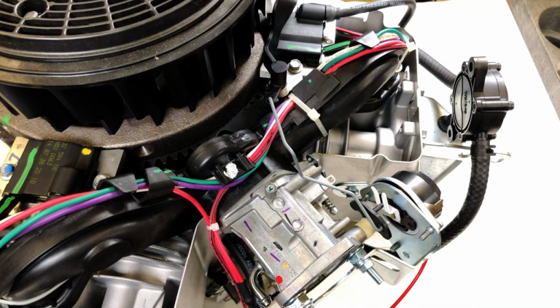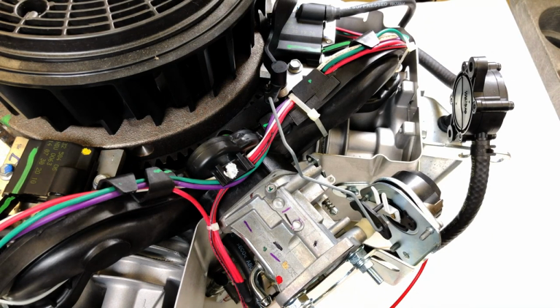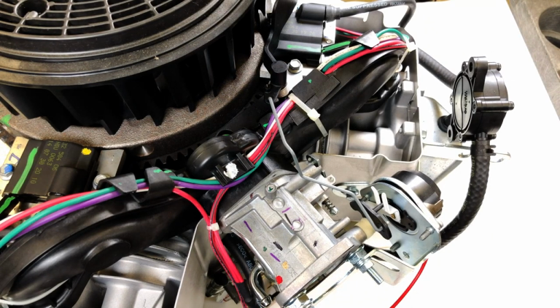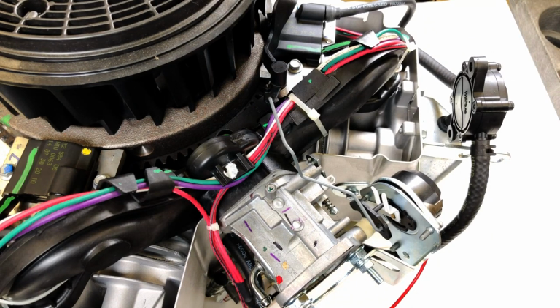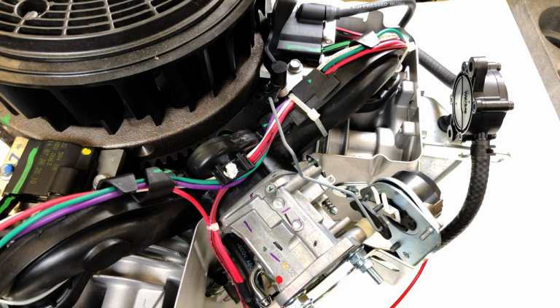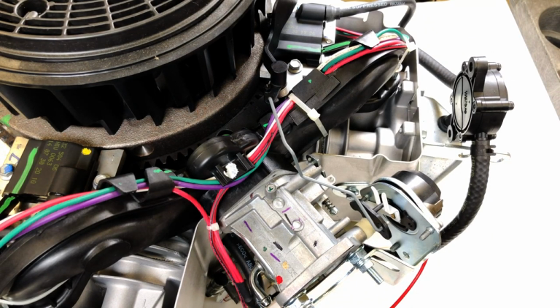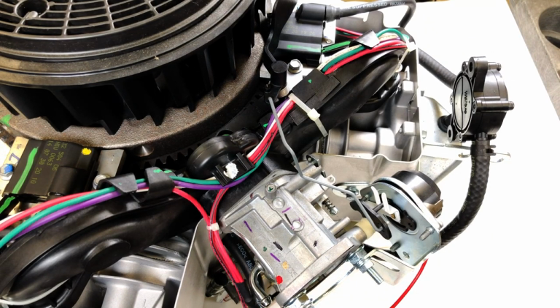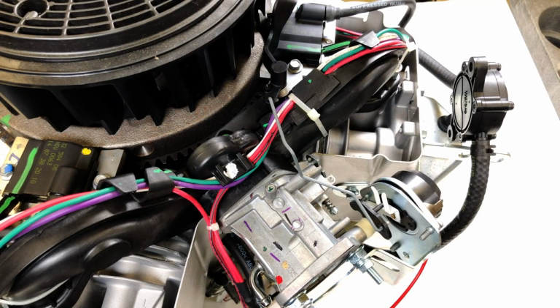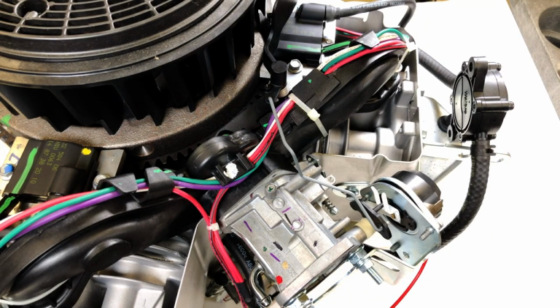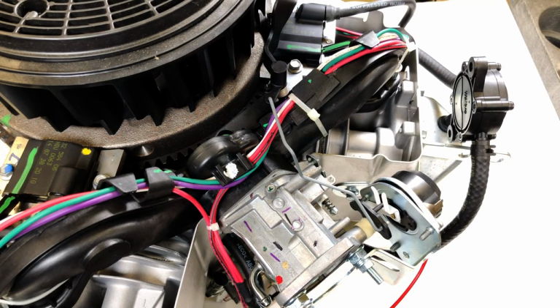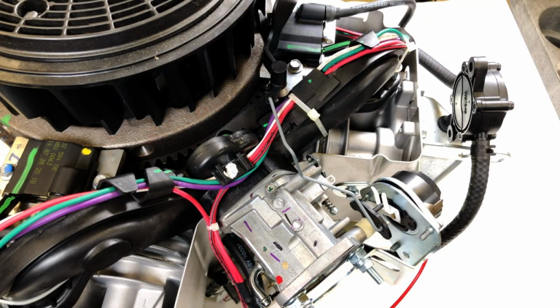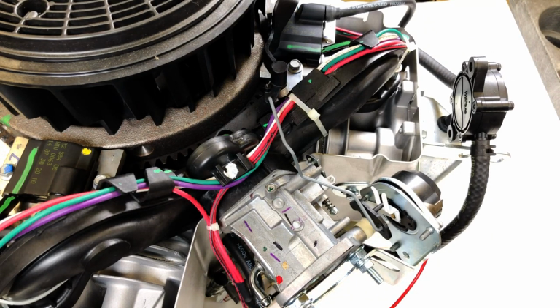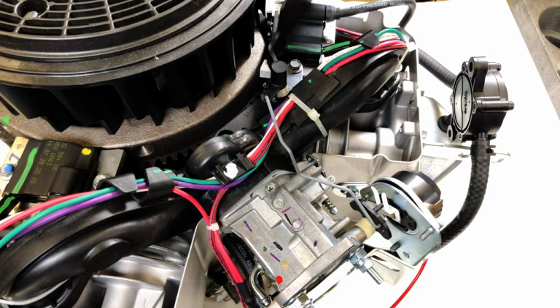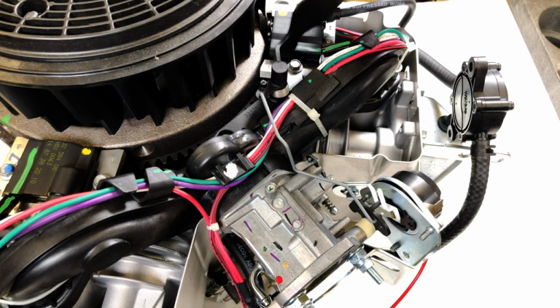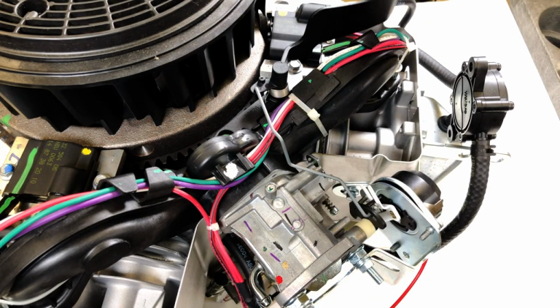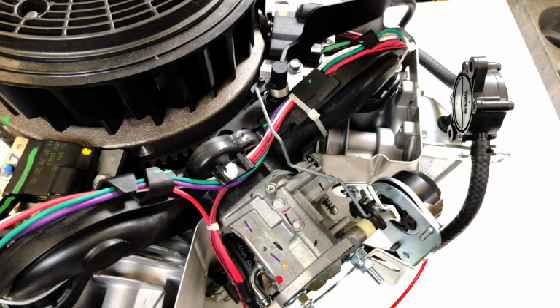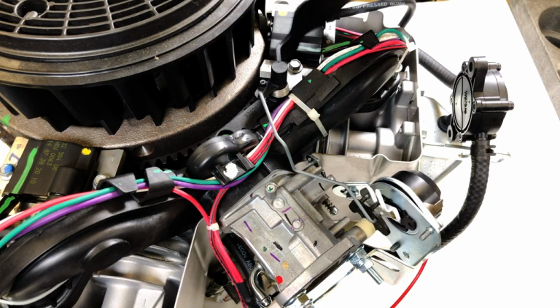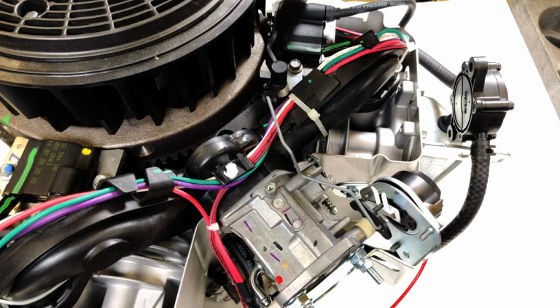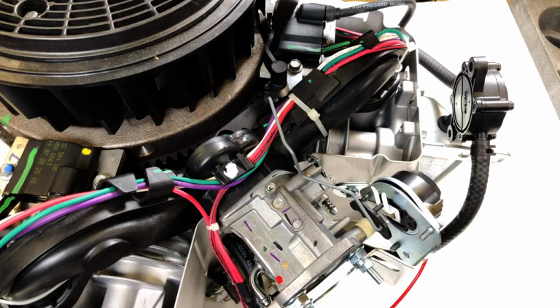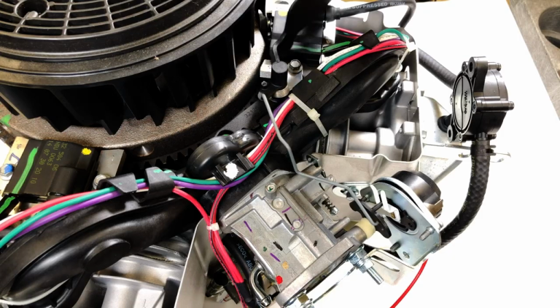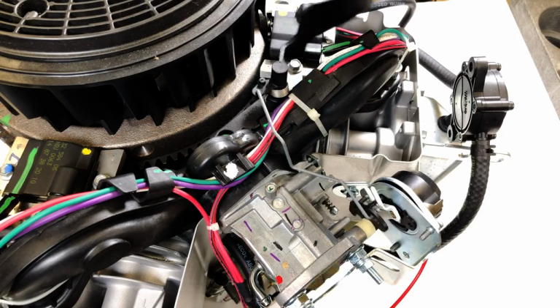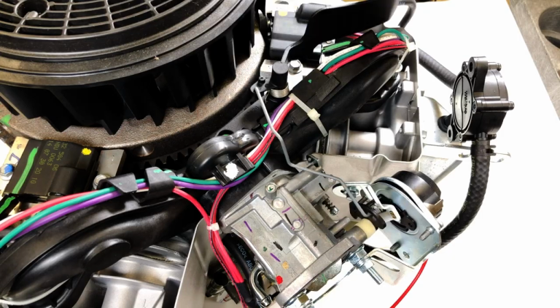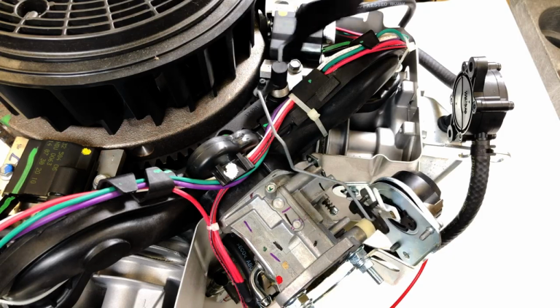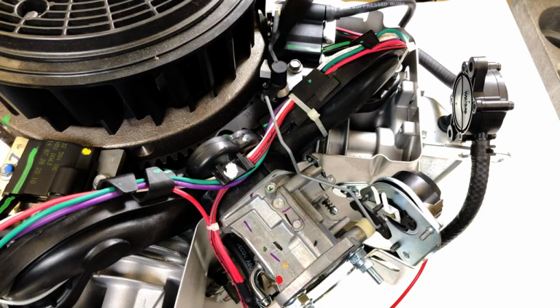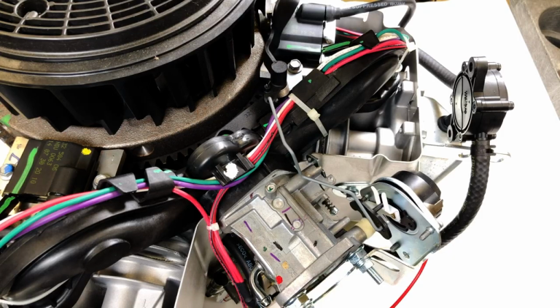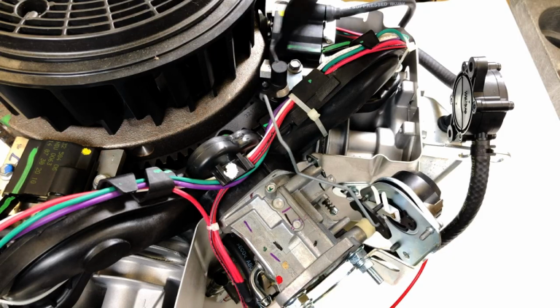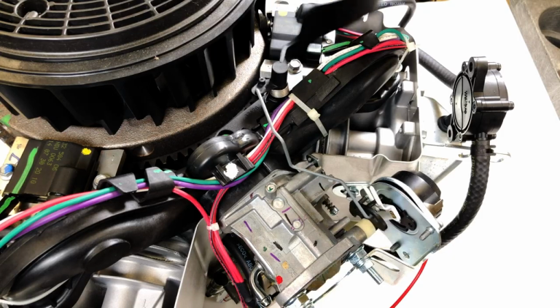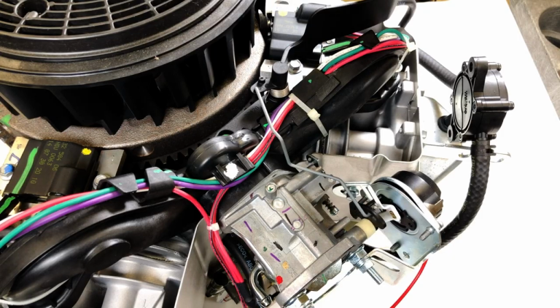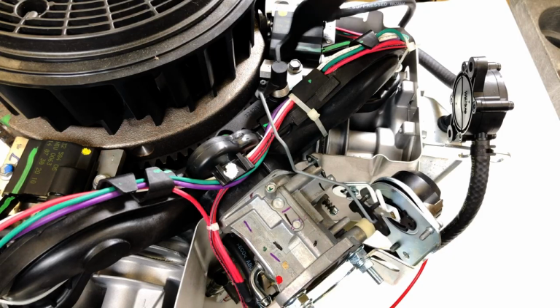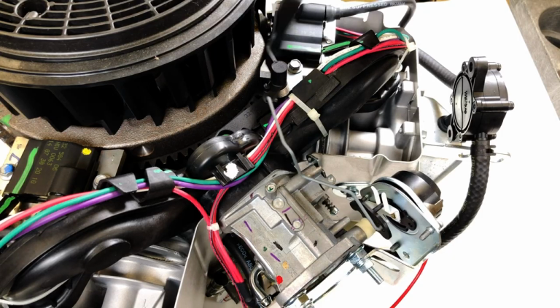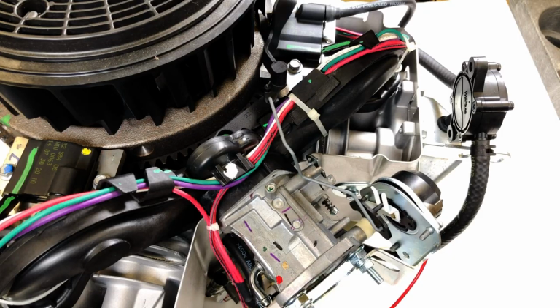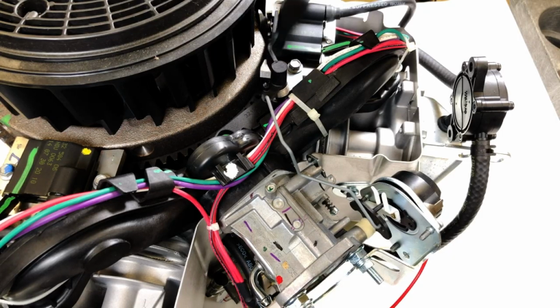Immediately upon startup, does the choke open approximately 40%? If not, inspect the air vein and linkage to the choke. Possible causes may be misplaced wires, spark plug rub, or an out-of-place blower housing.